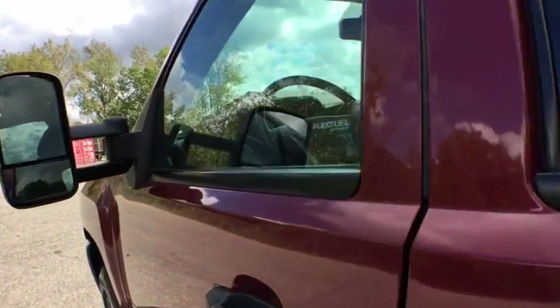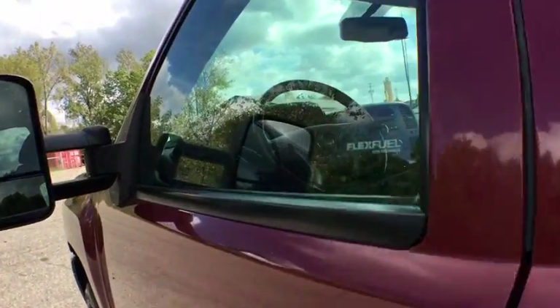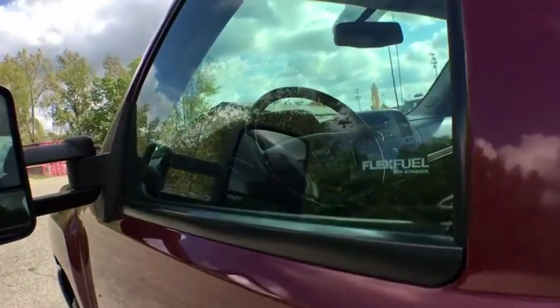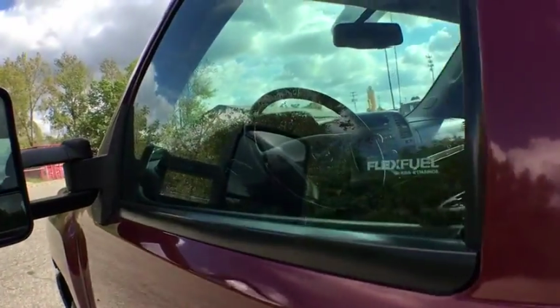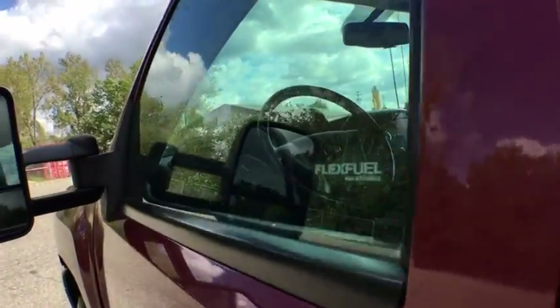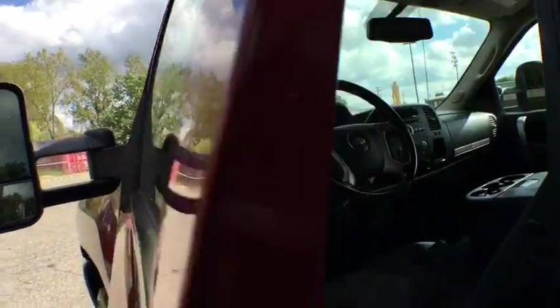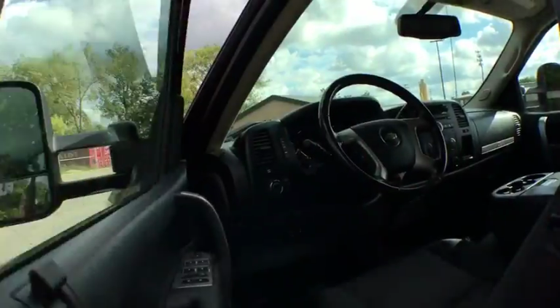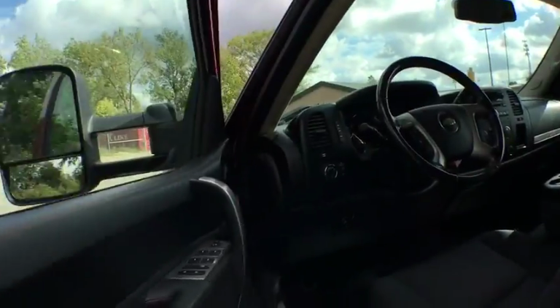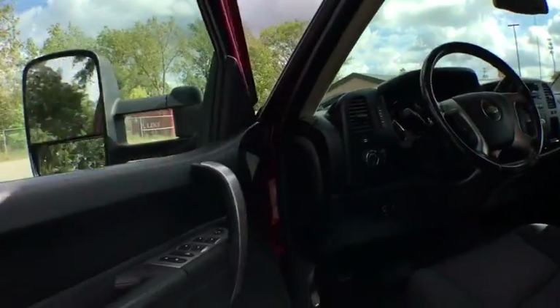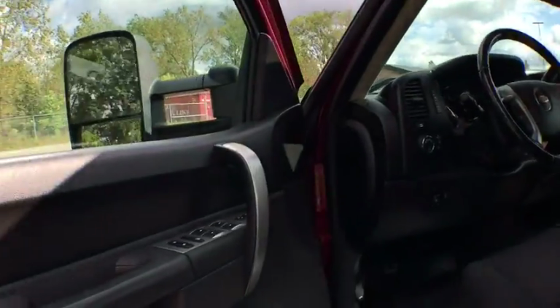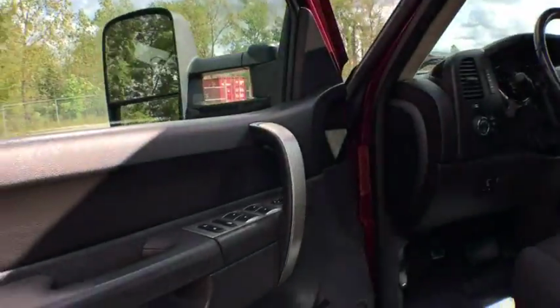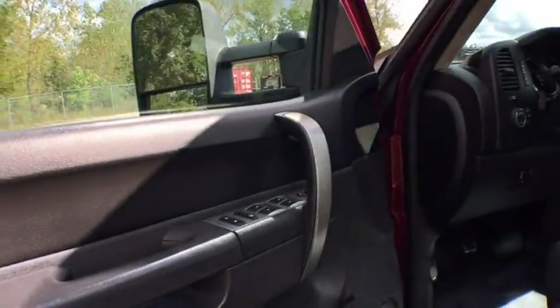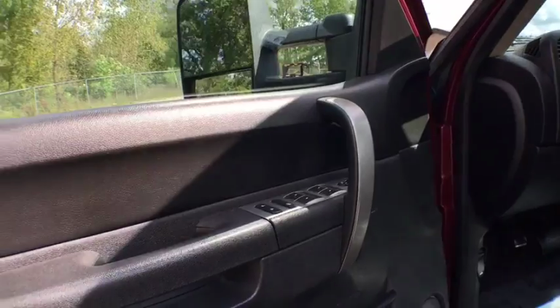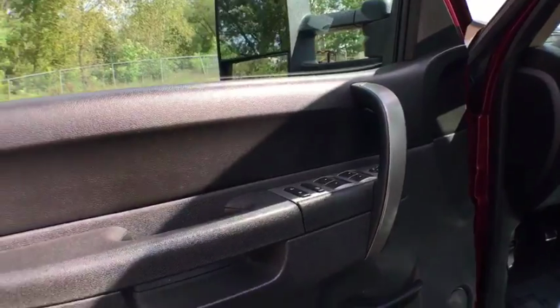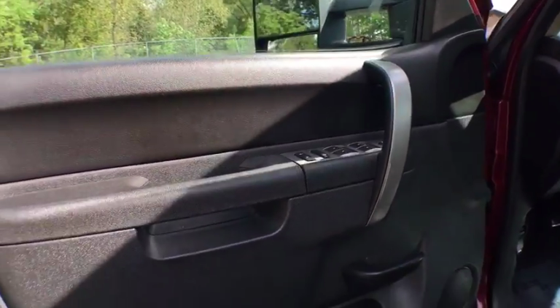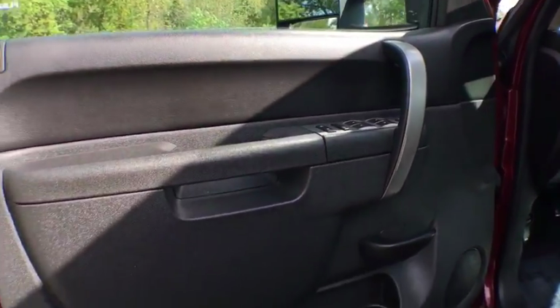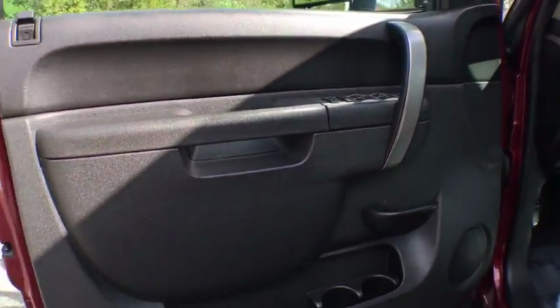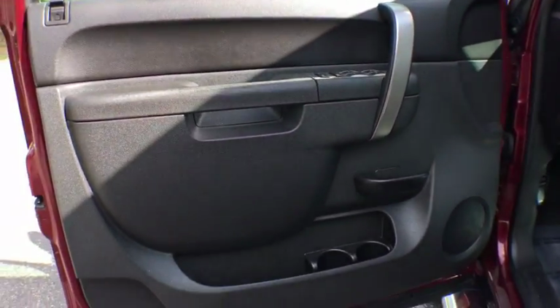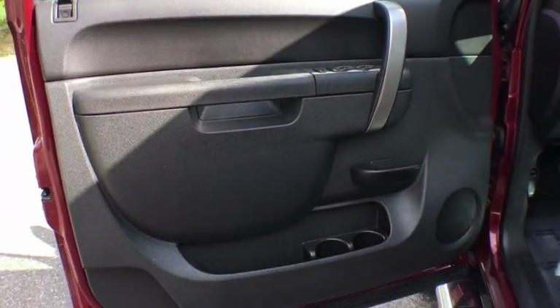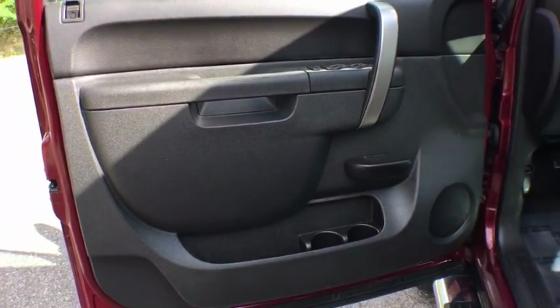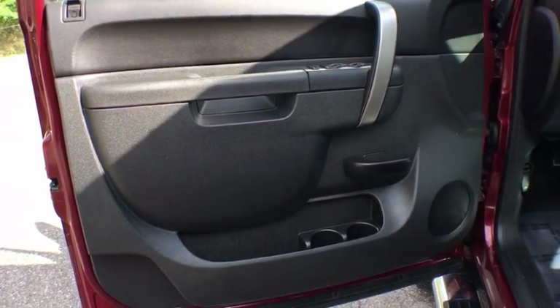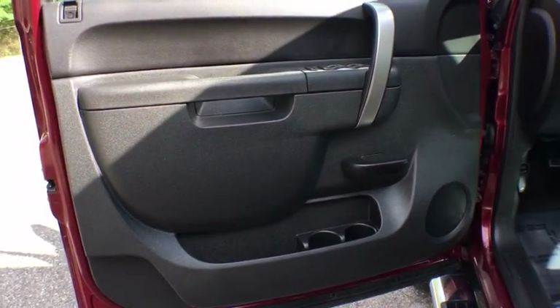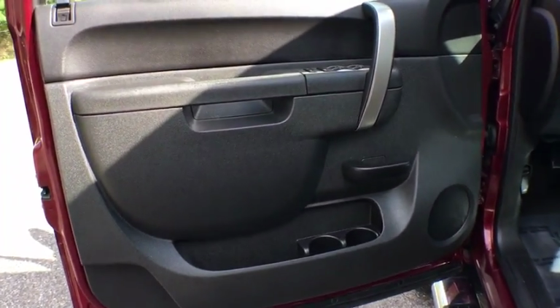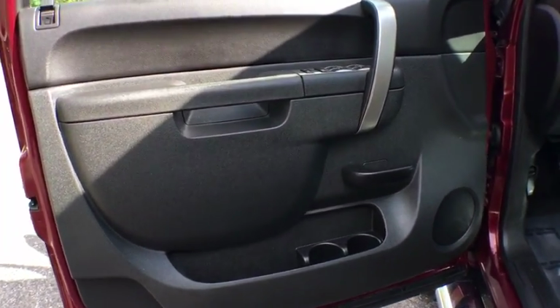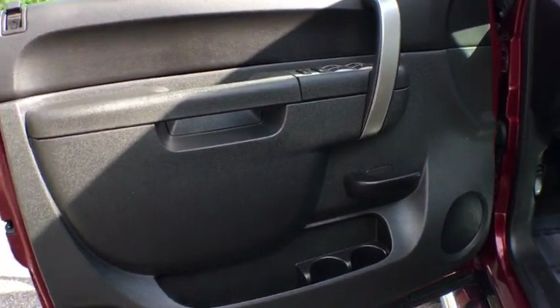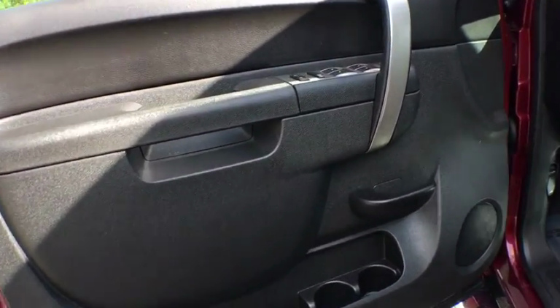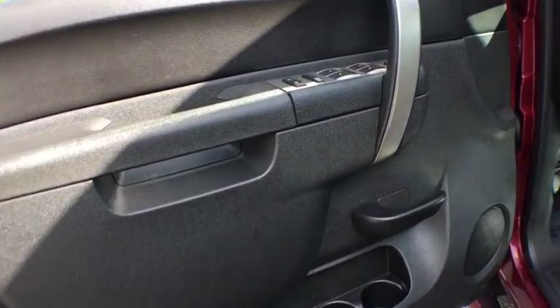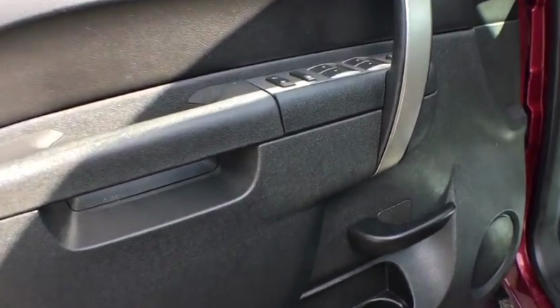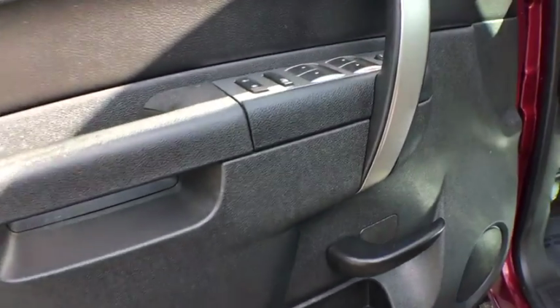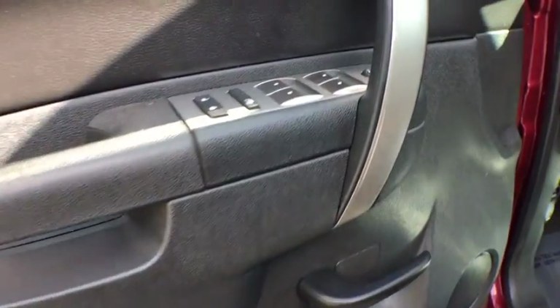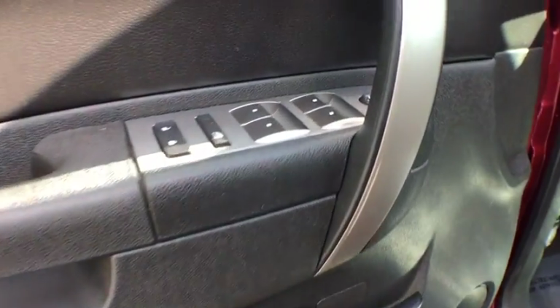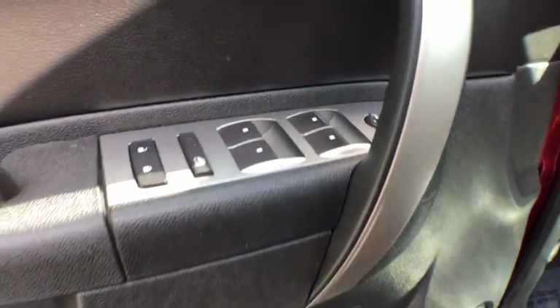Power door locks, power windows, fog lamps, electronic stability control, CD player, and security system.